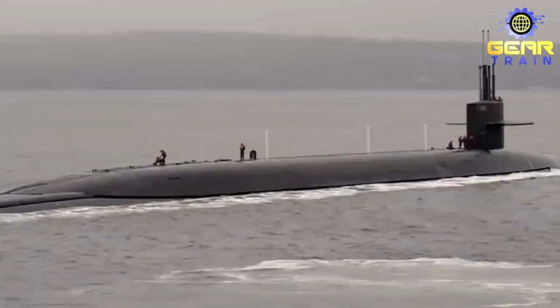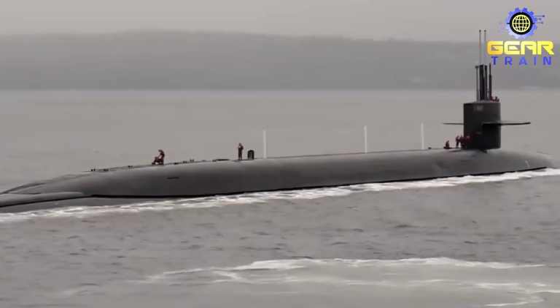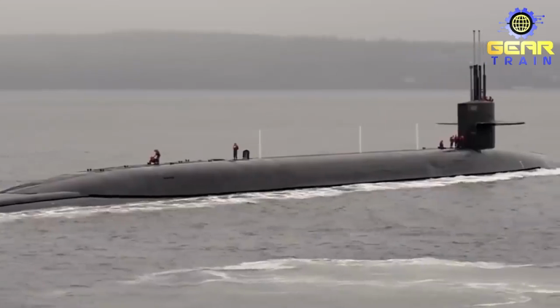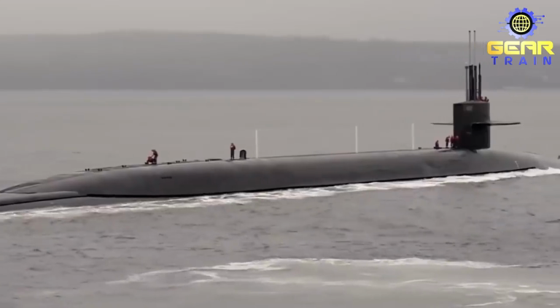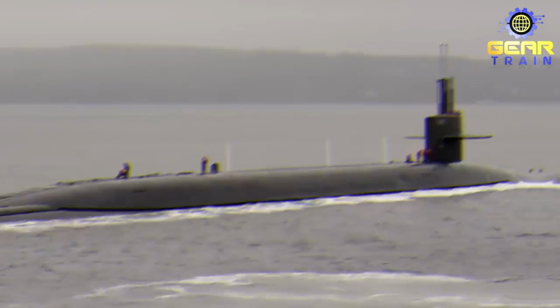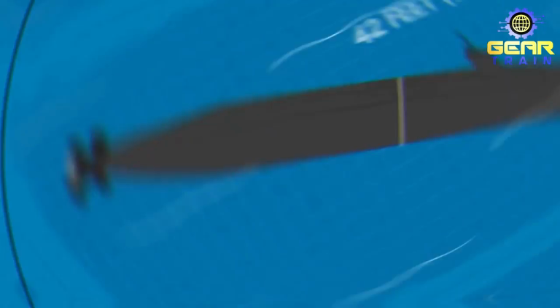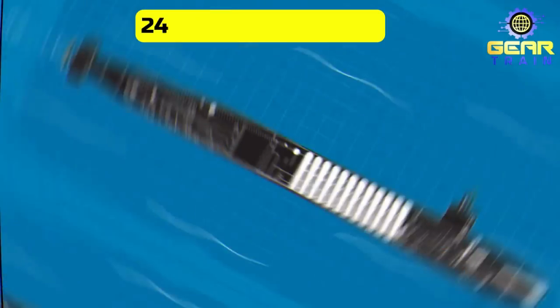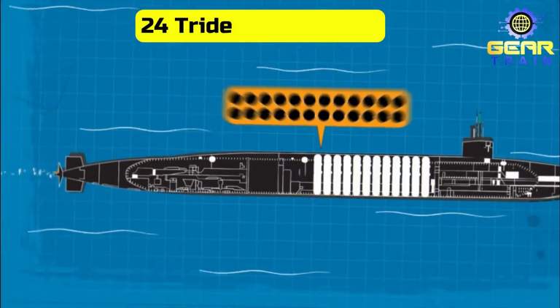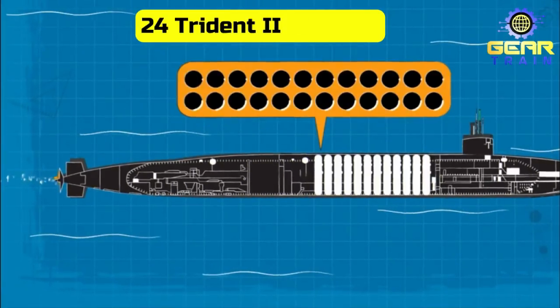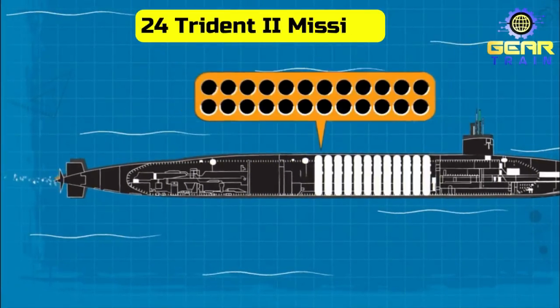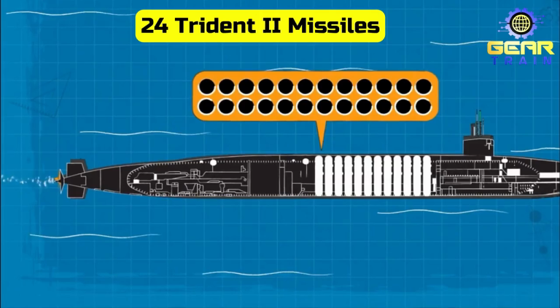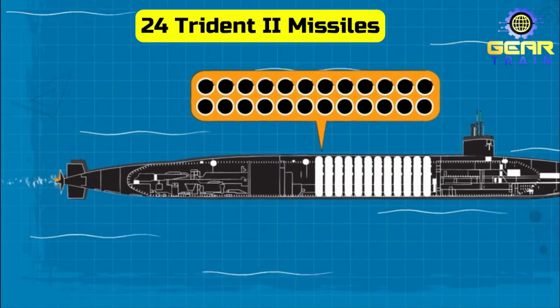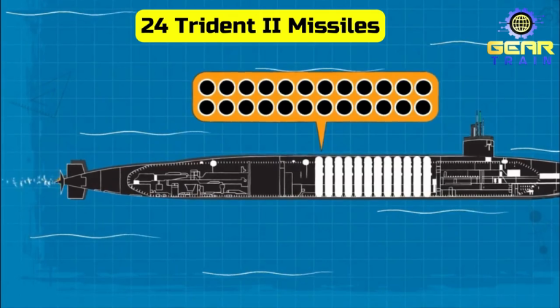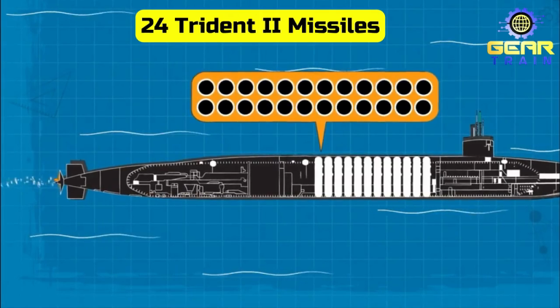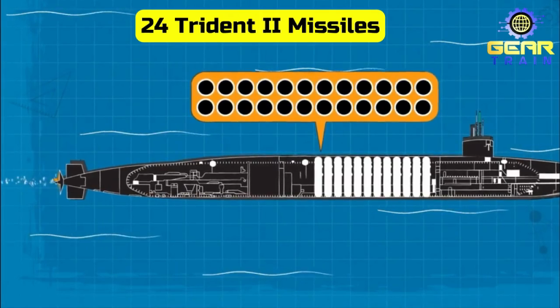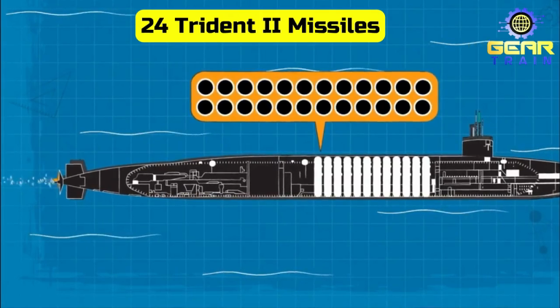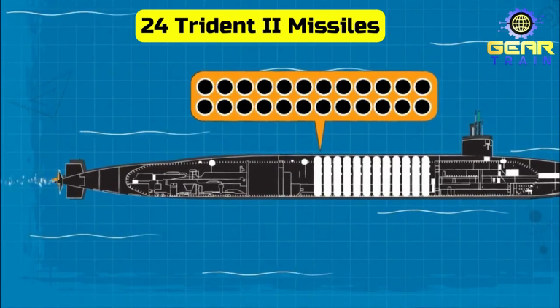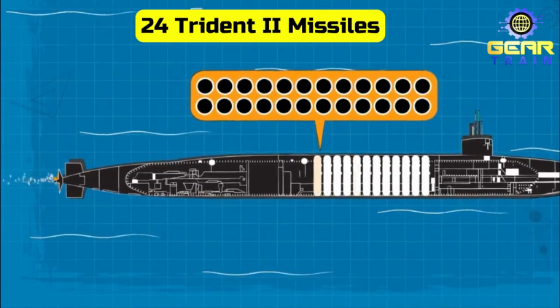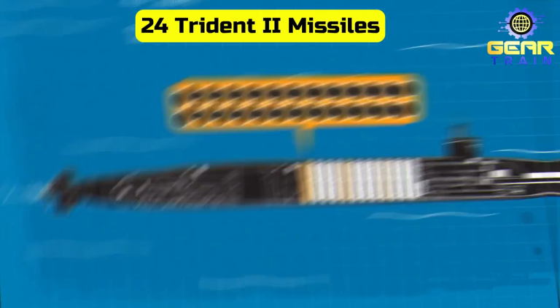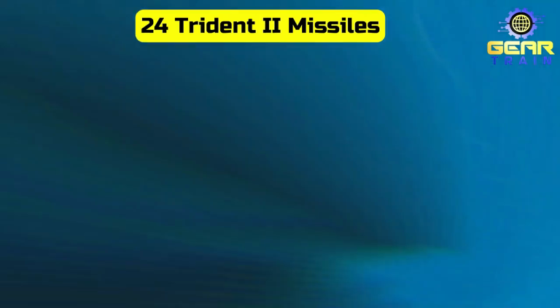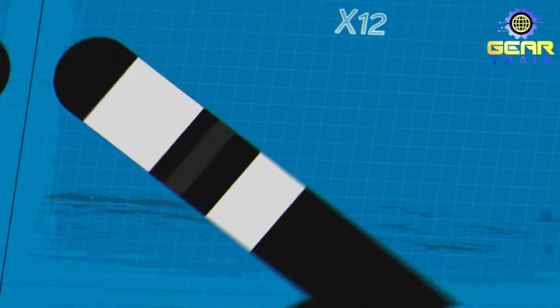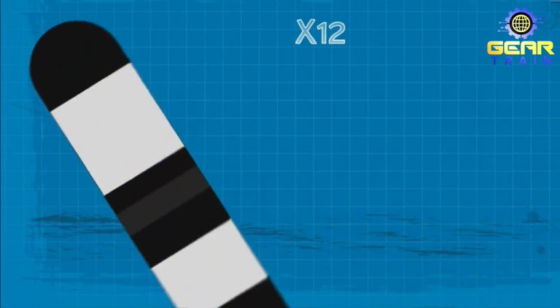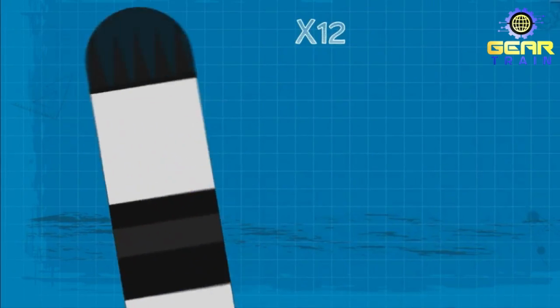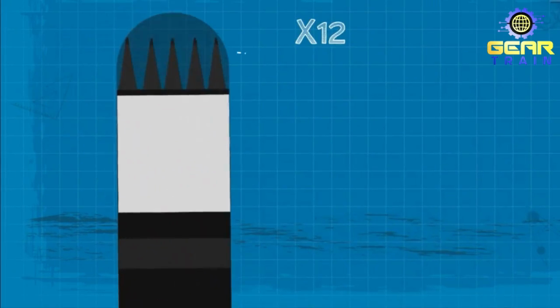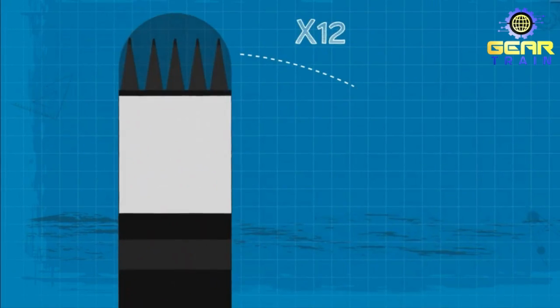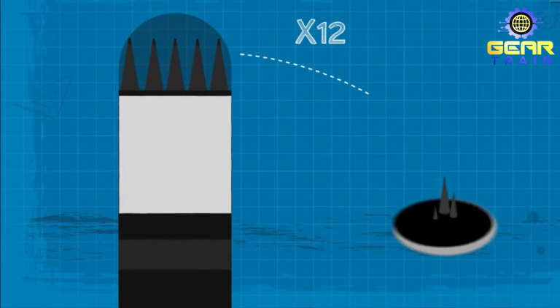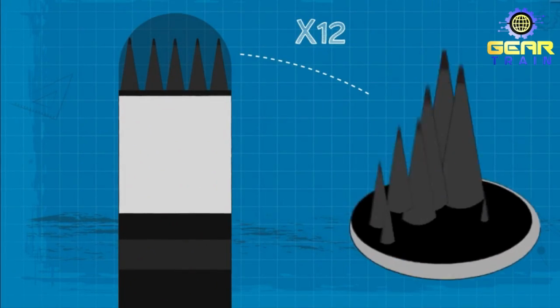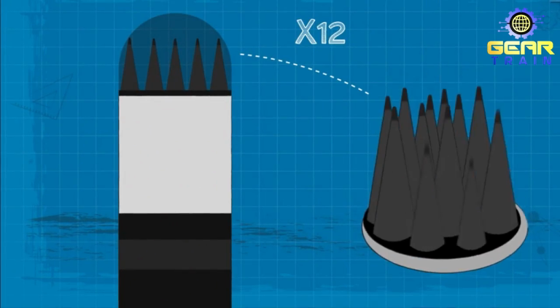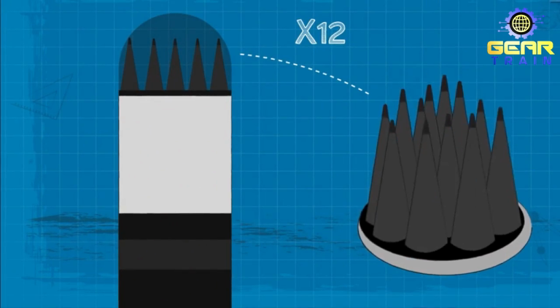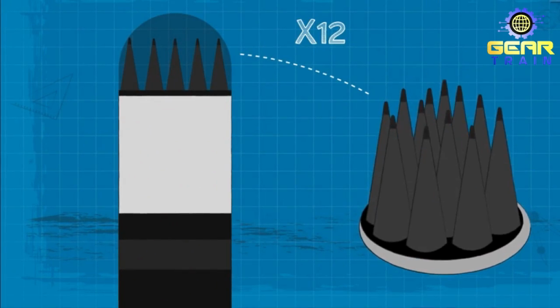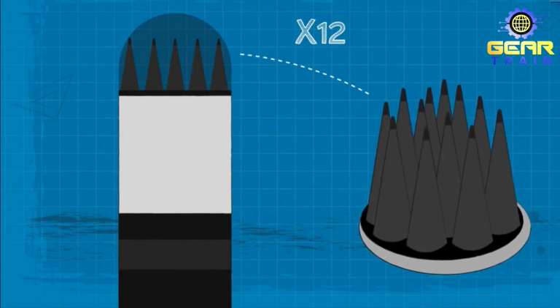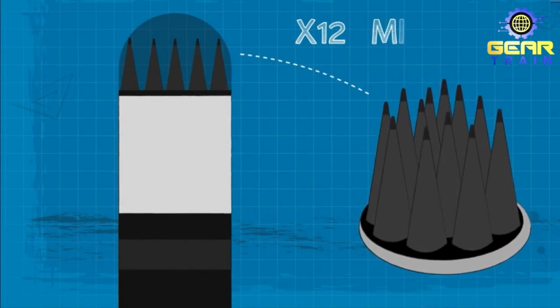It can launch up to 24 Trident II ballistic missiles, each with multiple nuclear warheads.